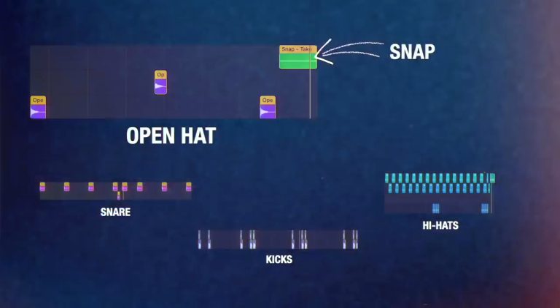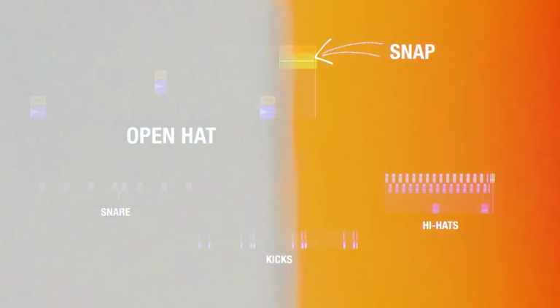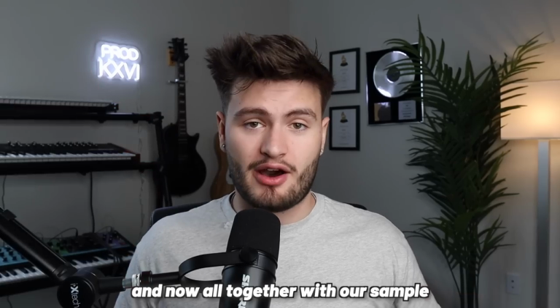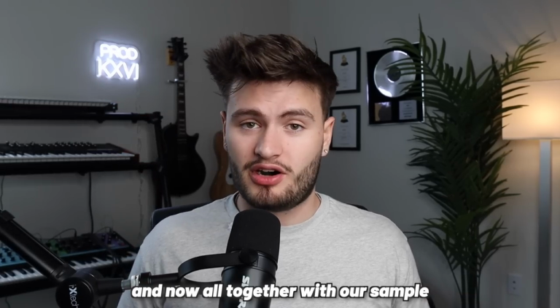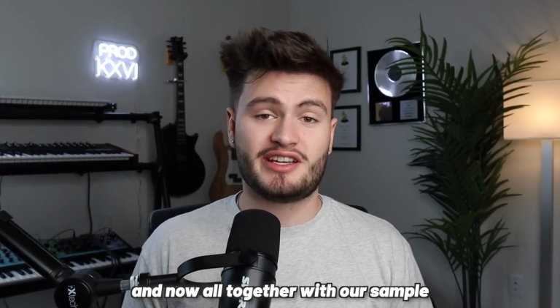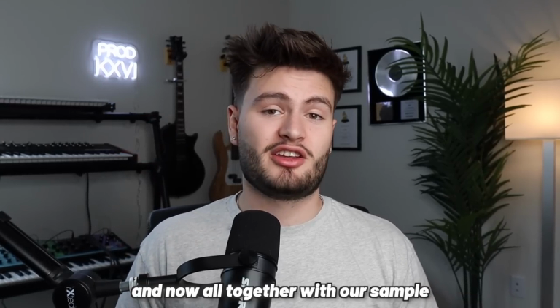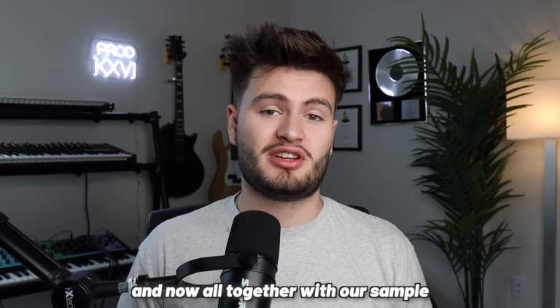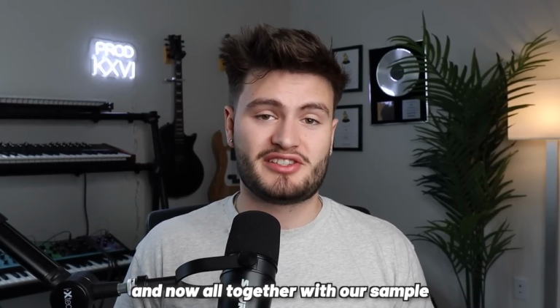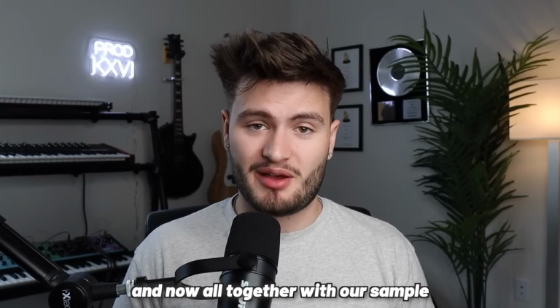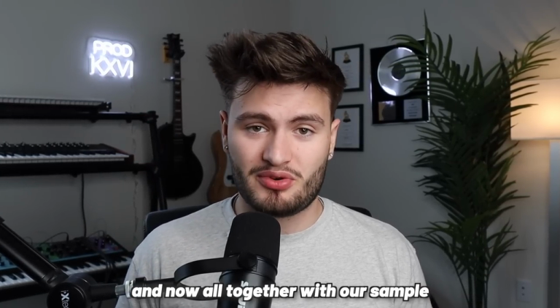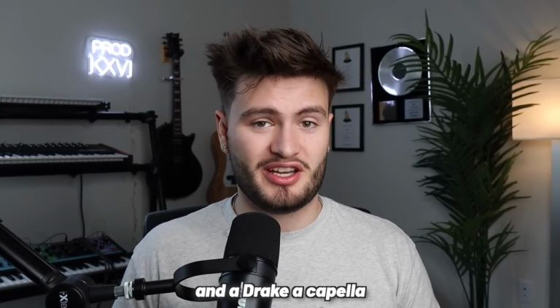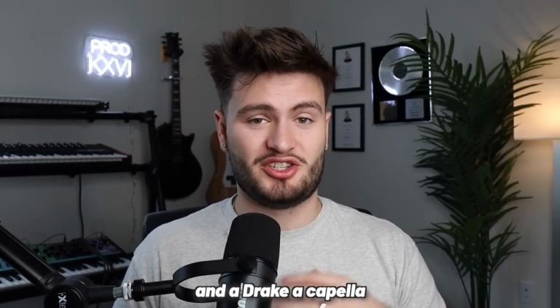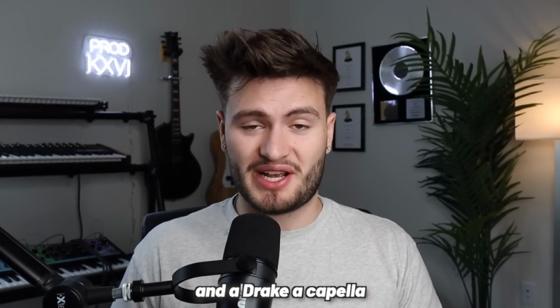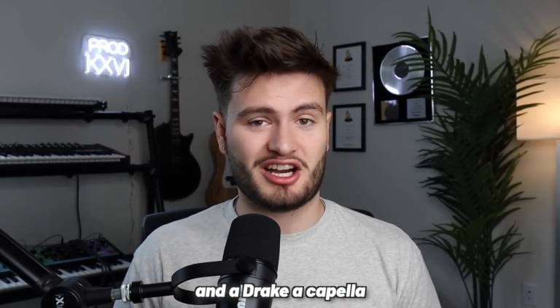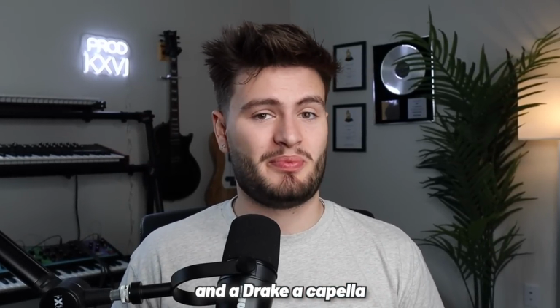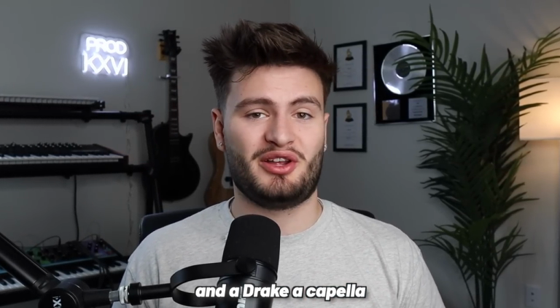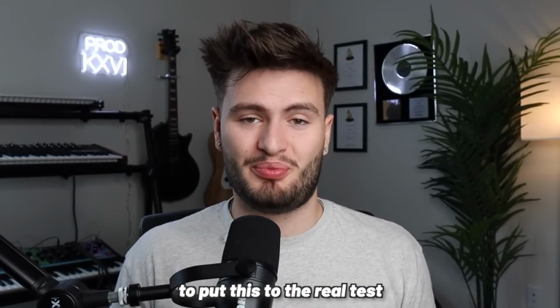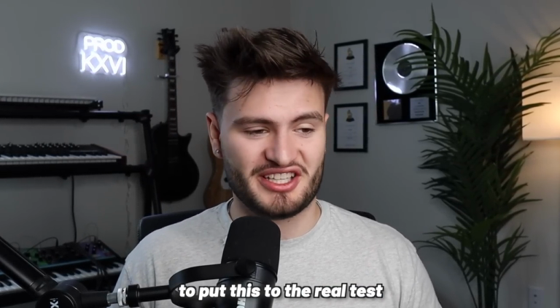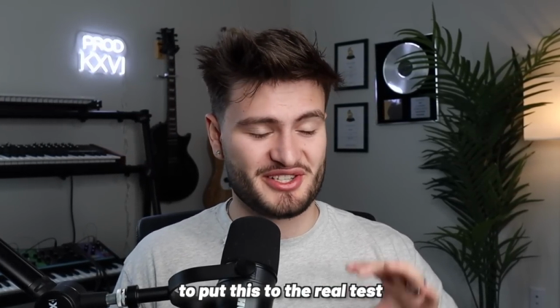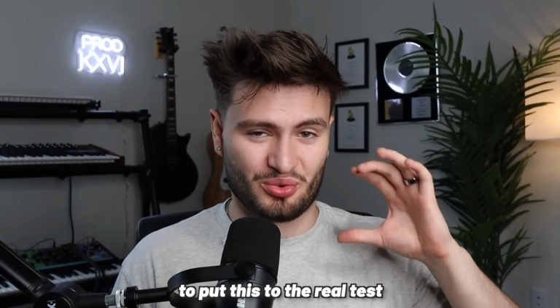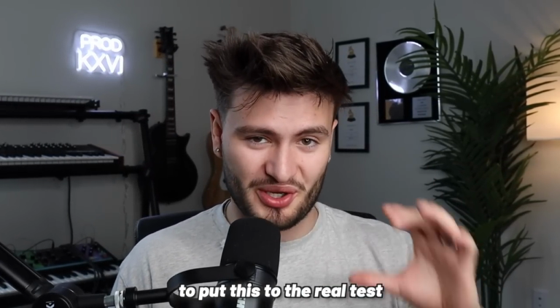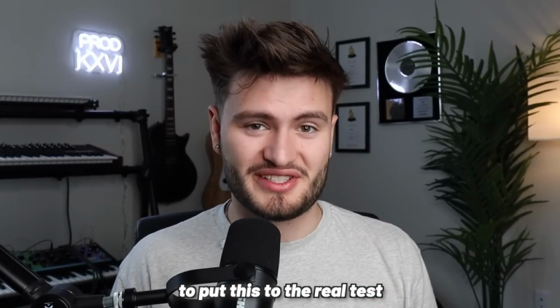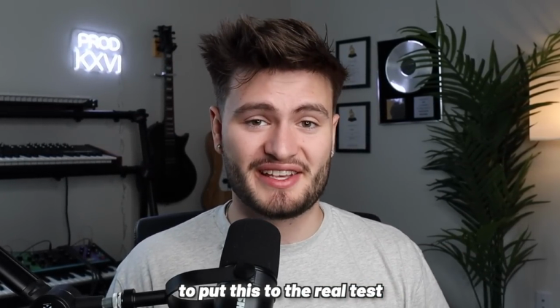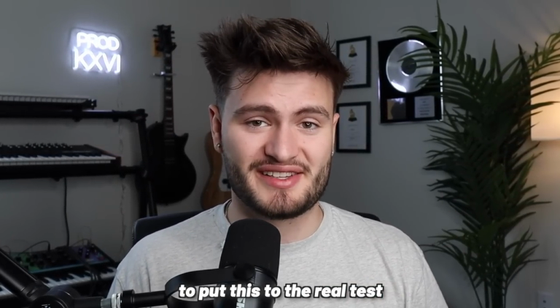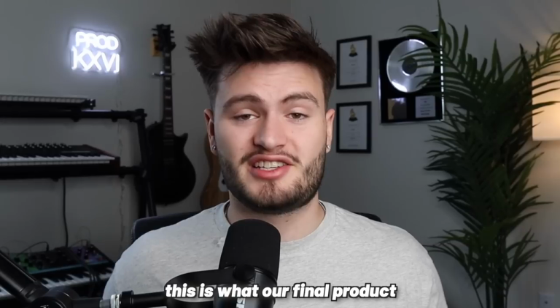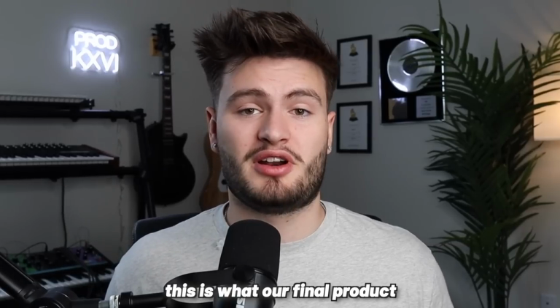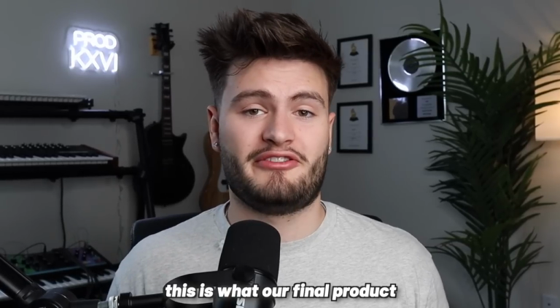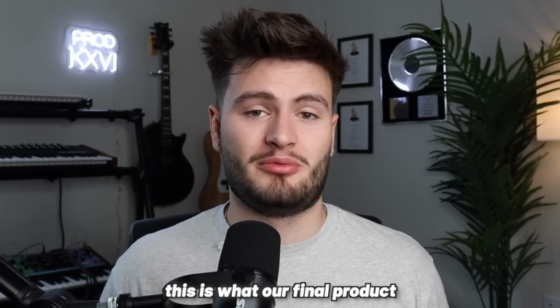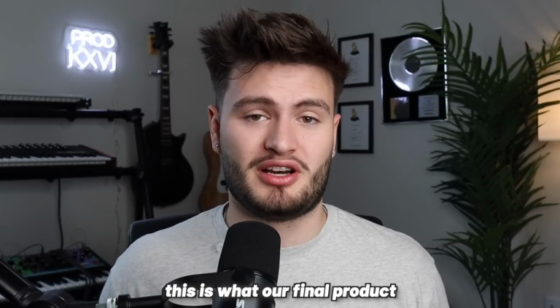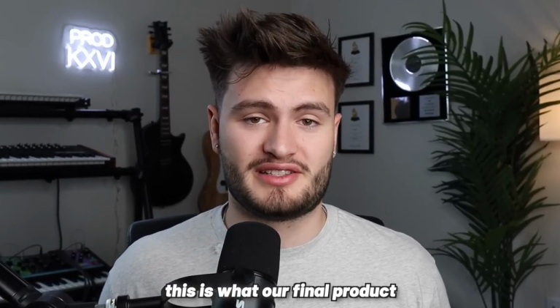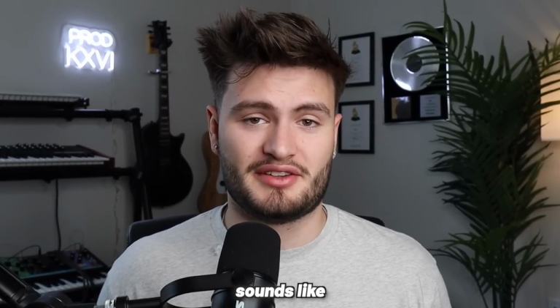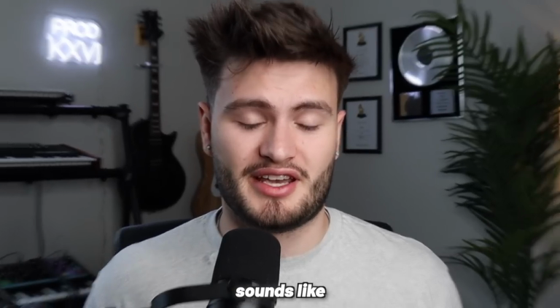And now, all together with our sample and a Drake acapella to put this to the real test, this is what our final product sounds like.